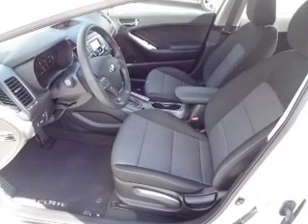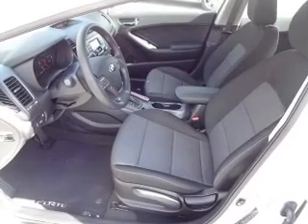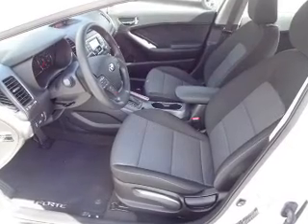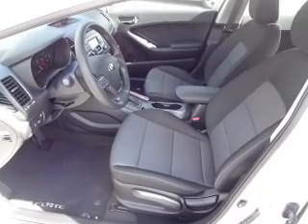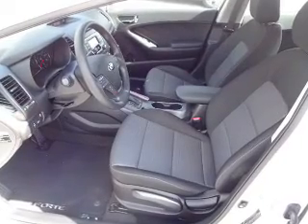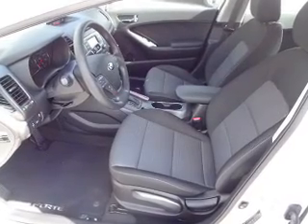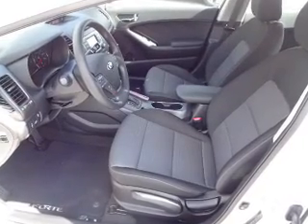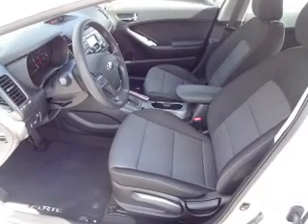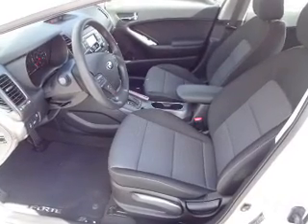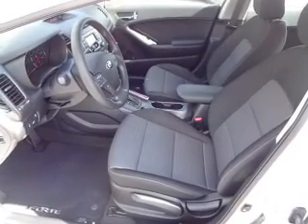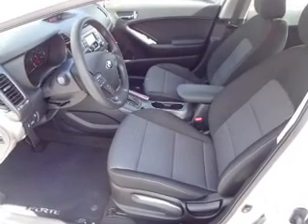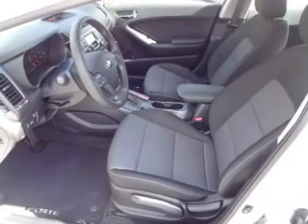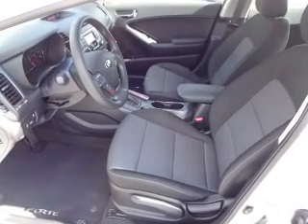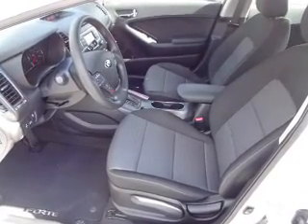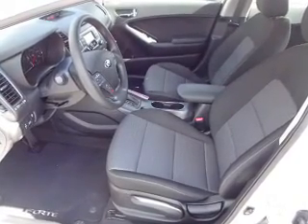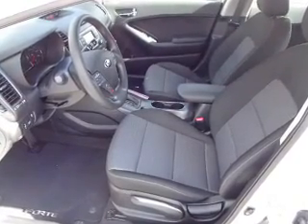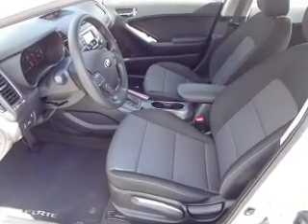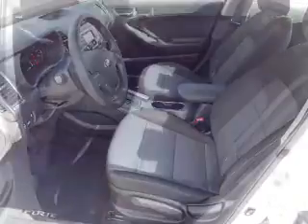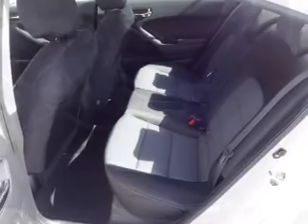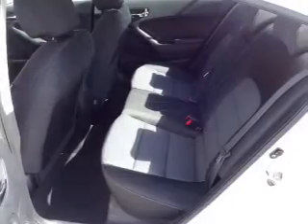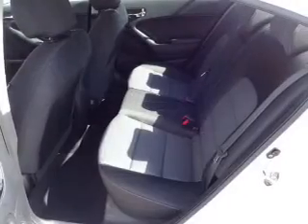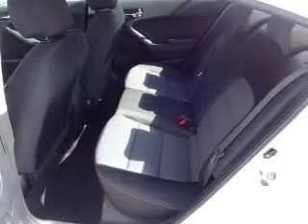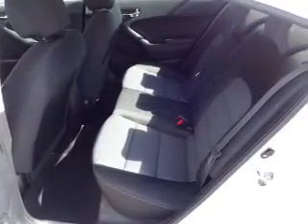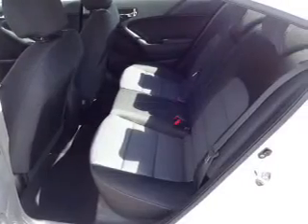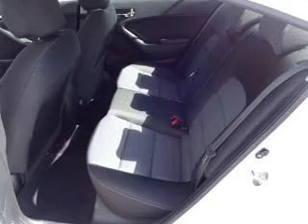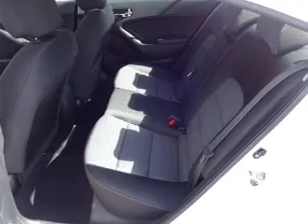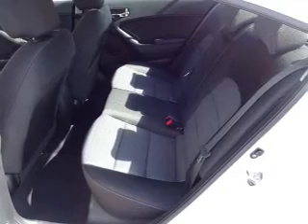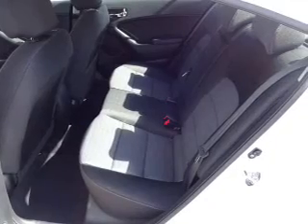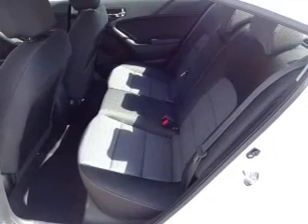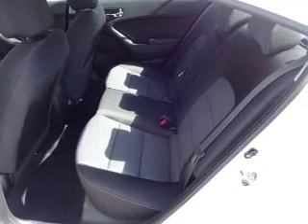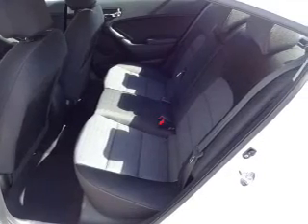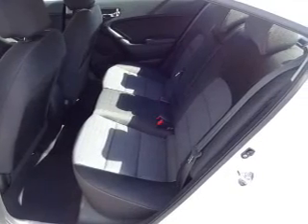Cruise control, a trip computer, power outlet, air conditioning, power door locks, power windows, and power steering.